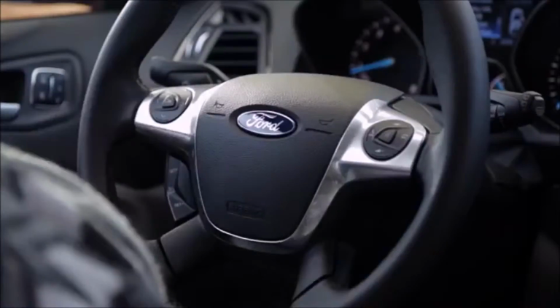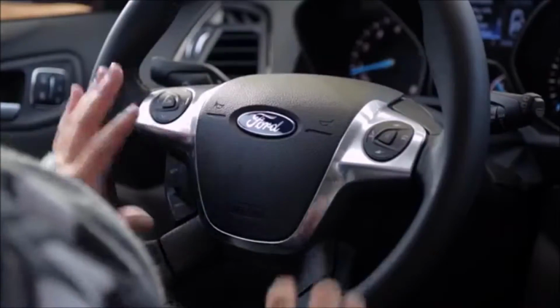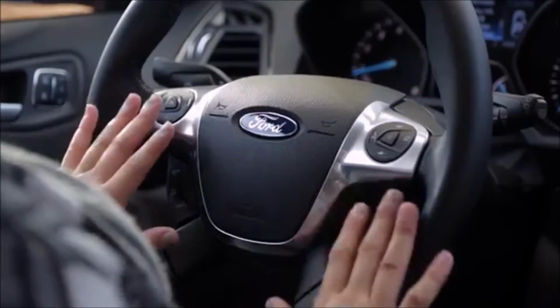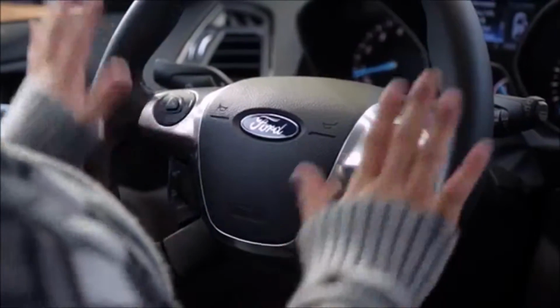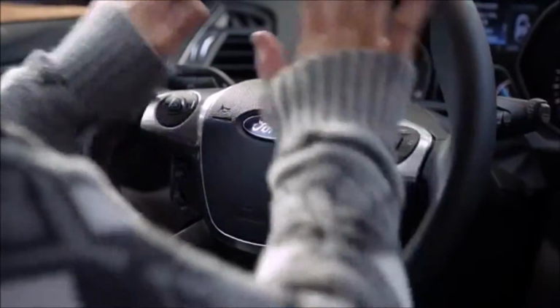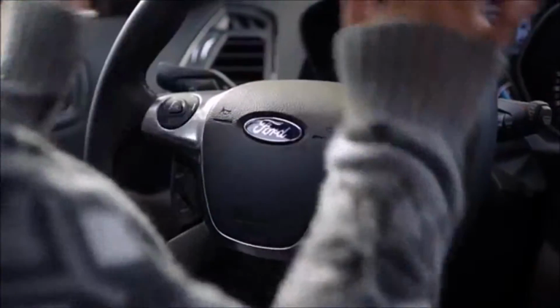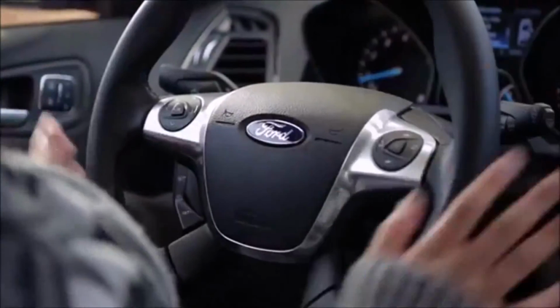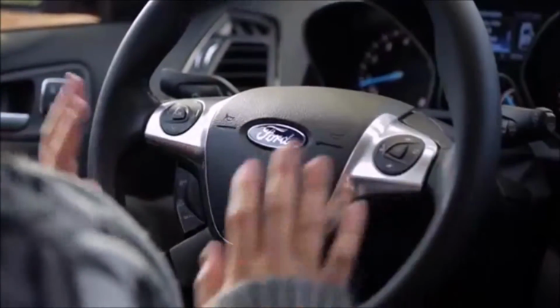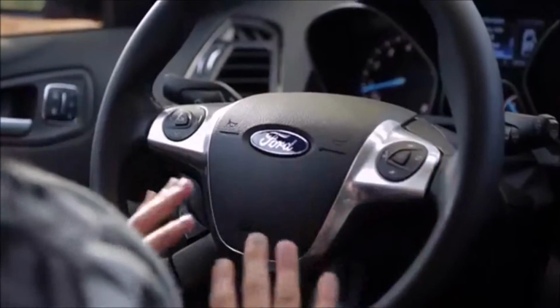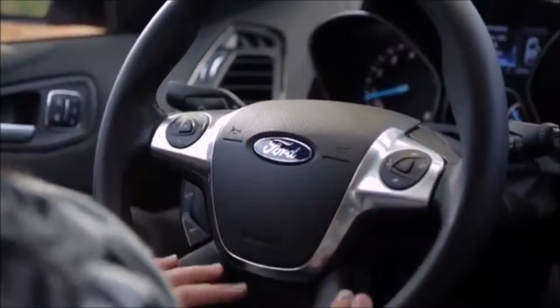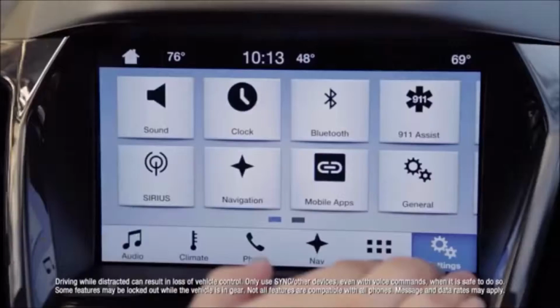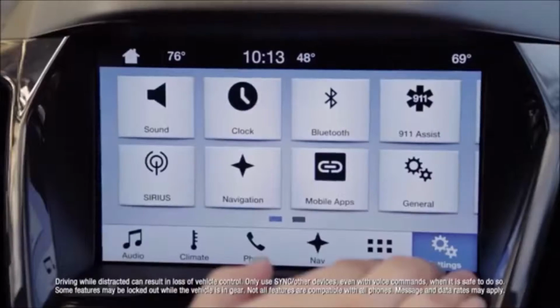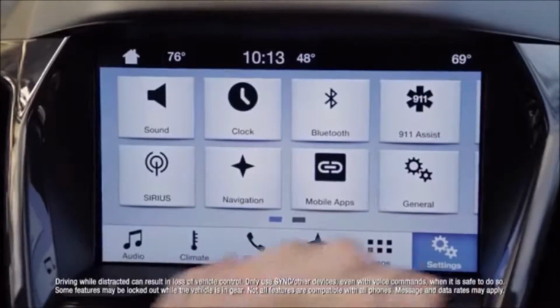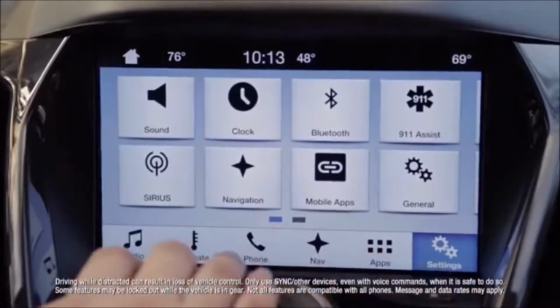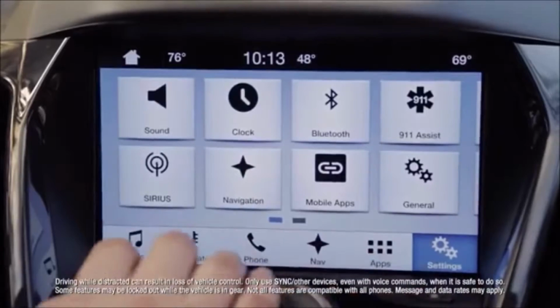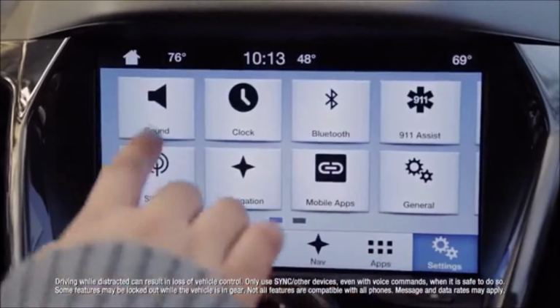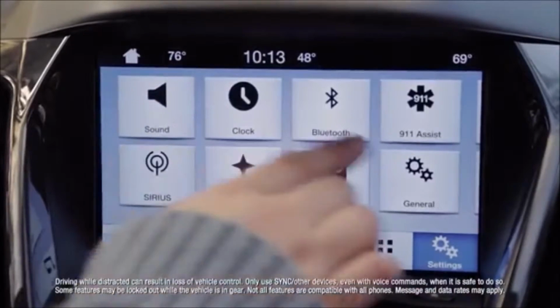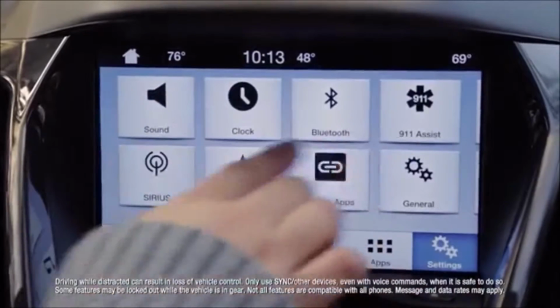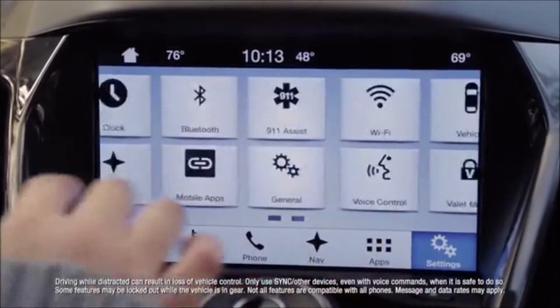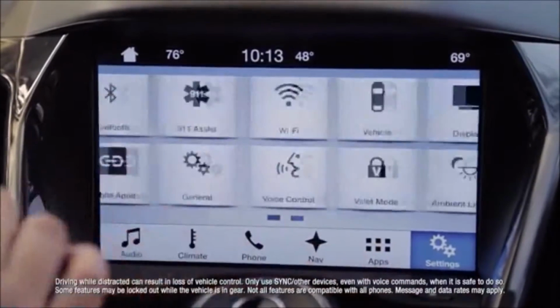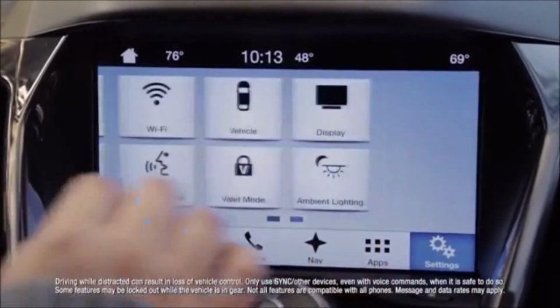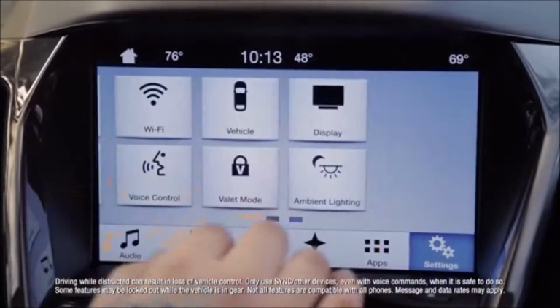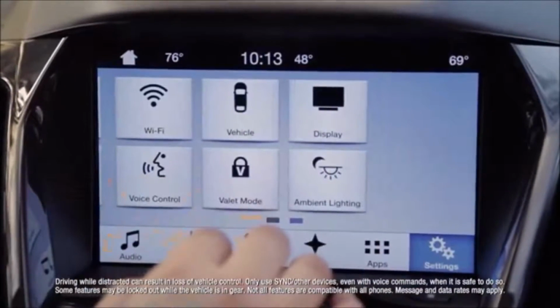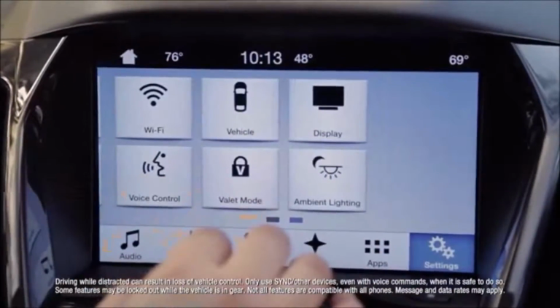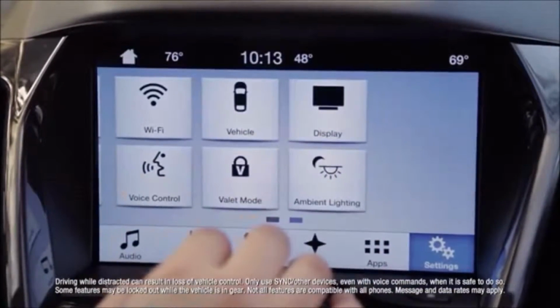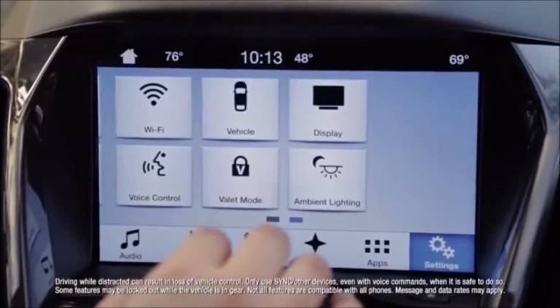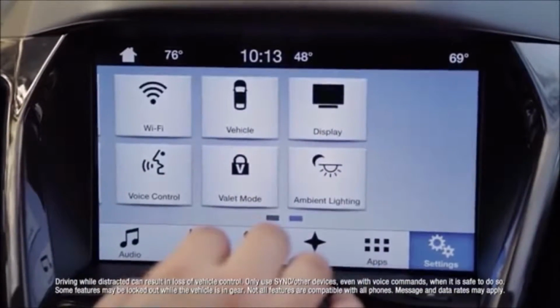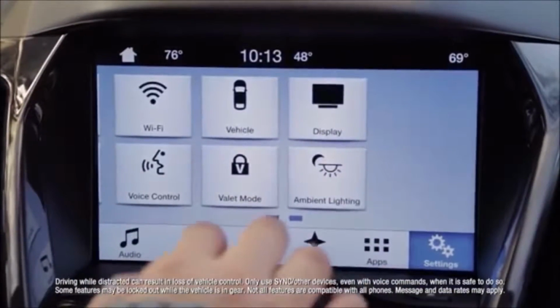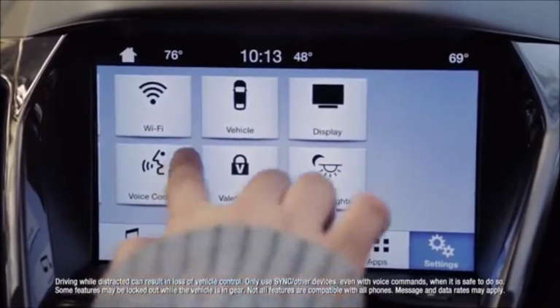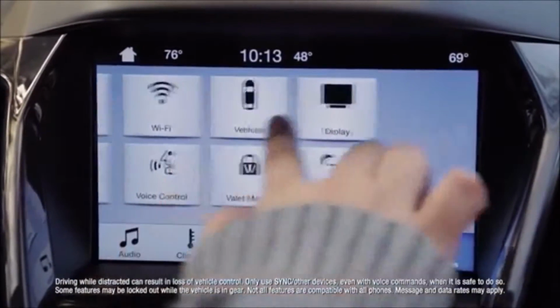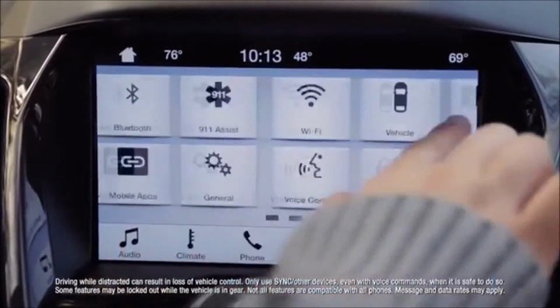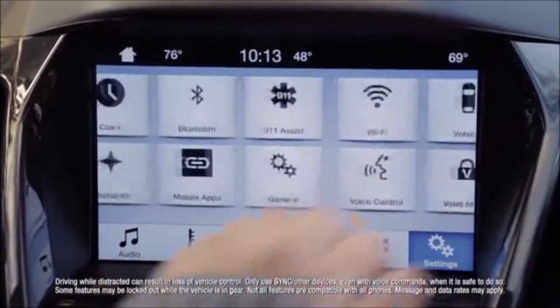You don't have to move your hands very far — it's all right here. So if you can work your smartphone, you can work the computer in the car.